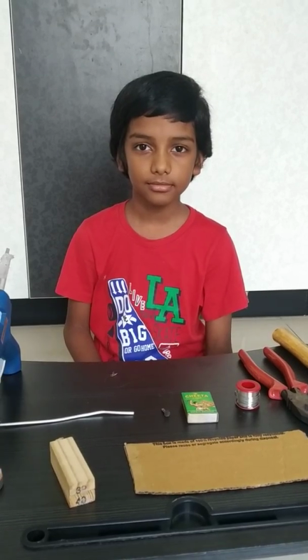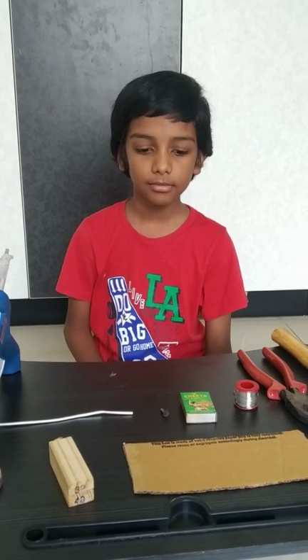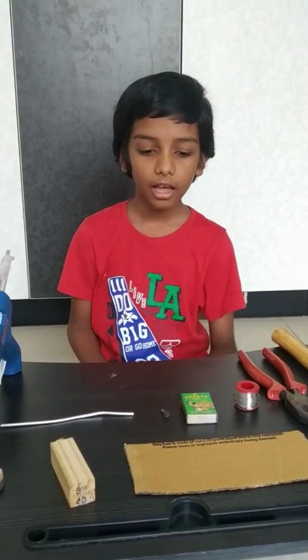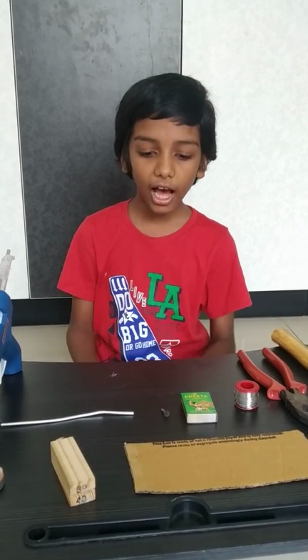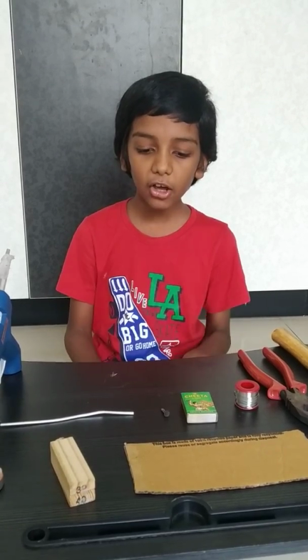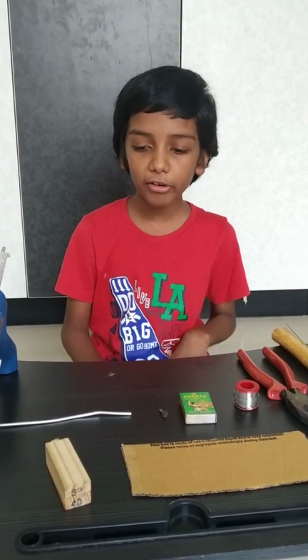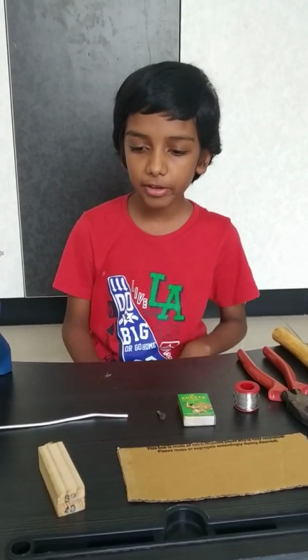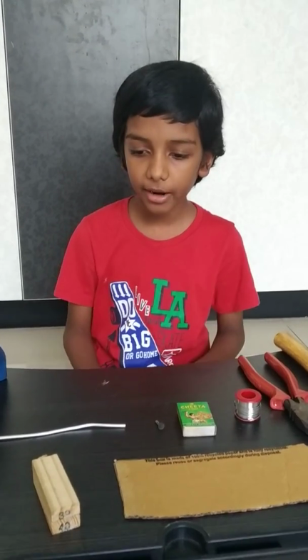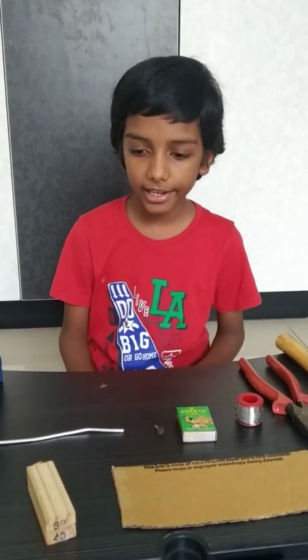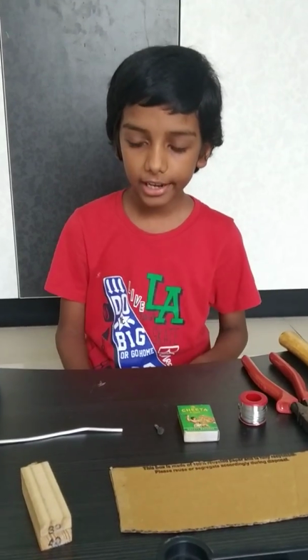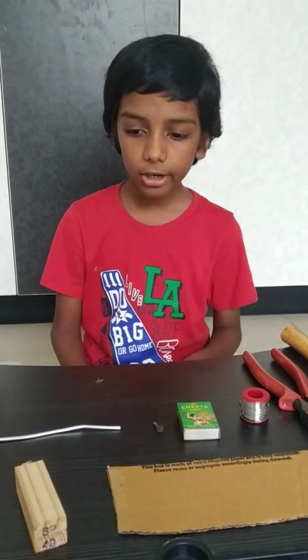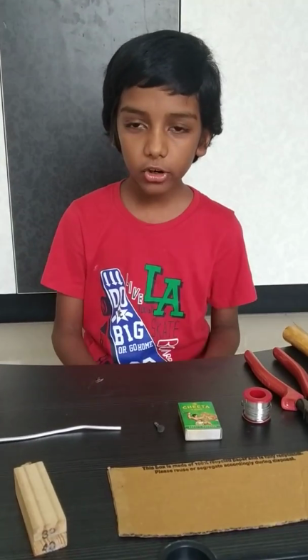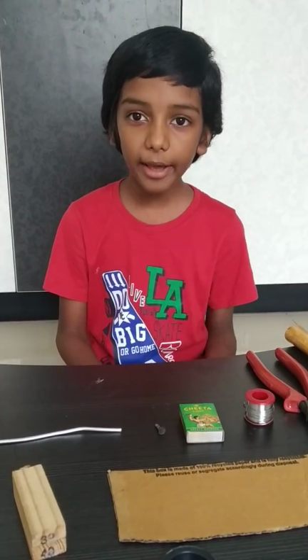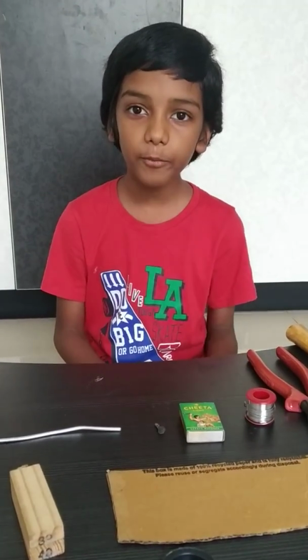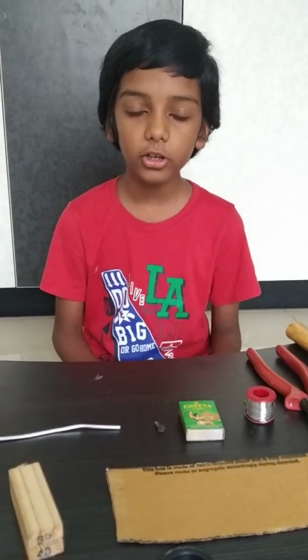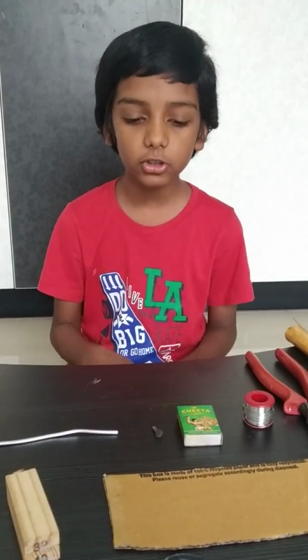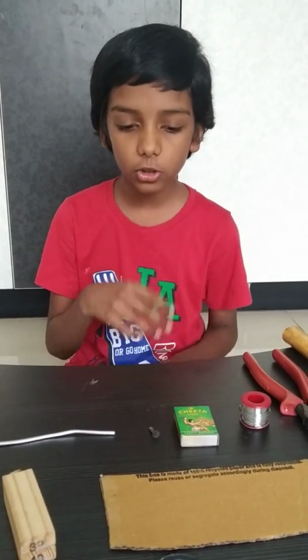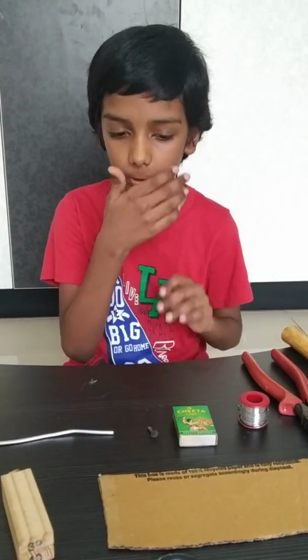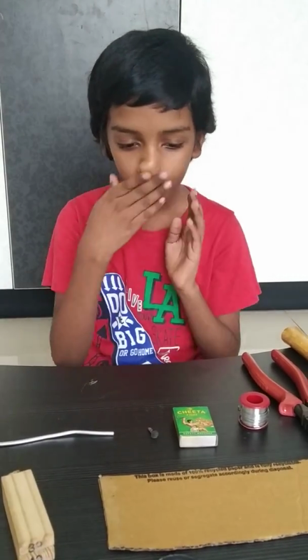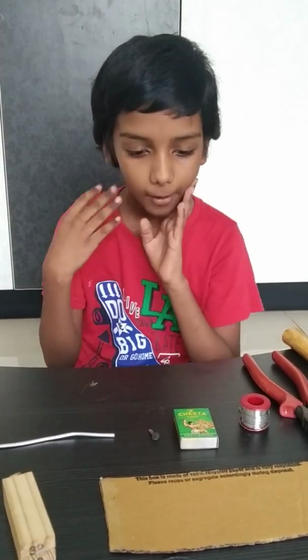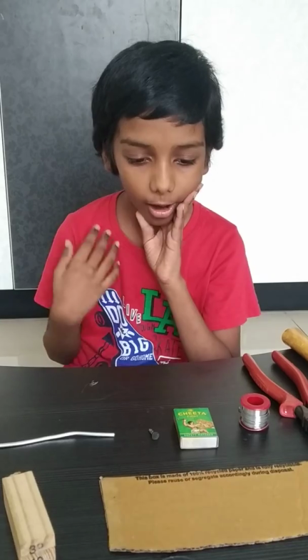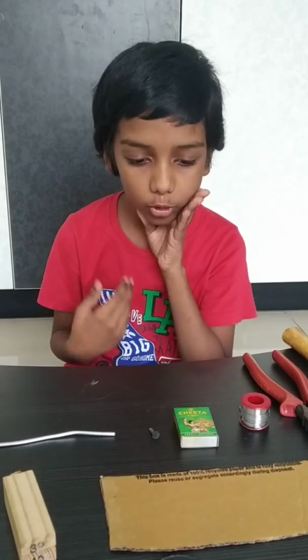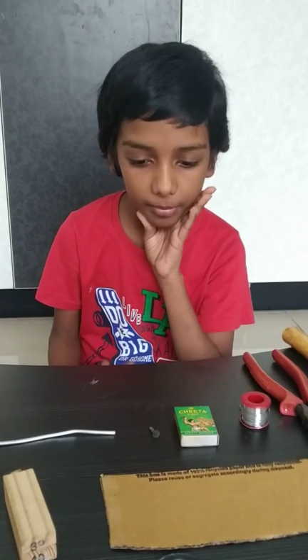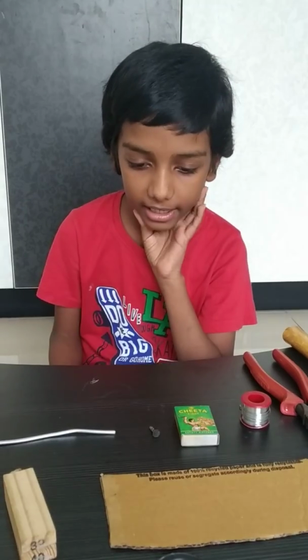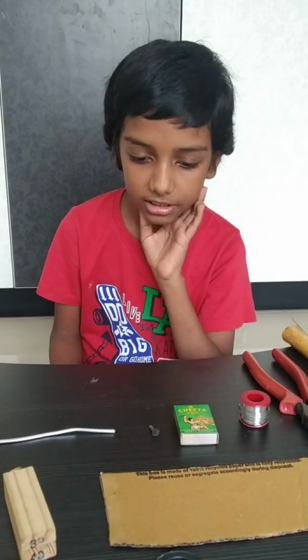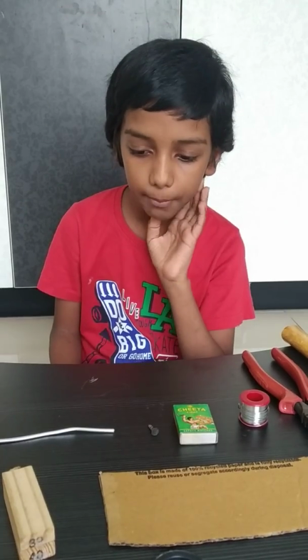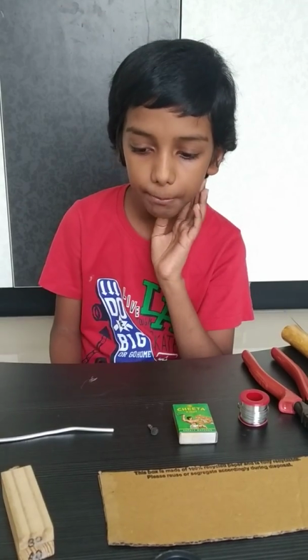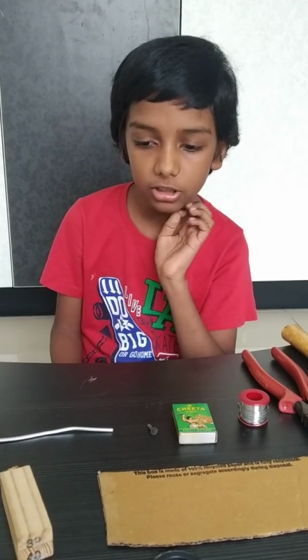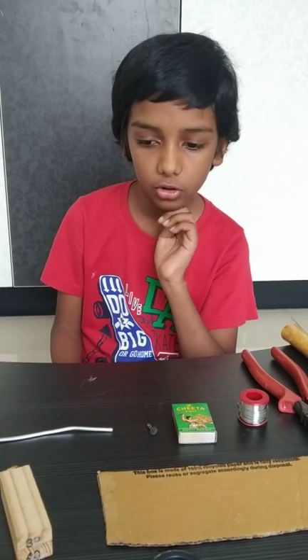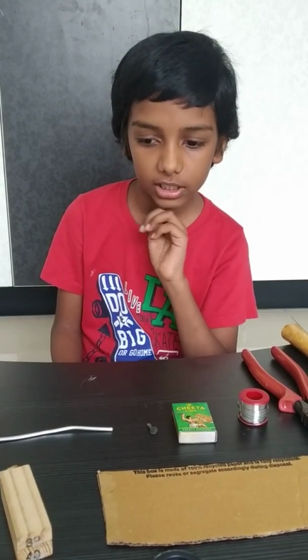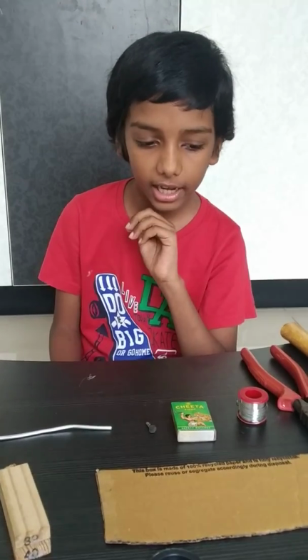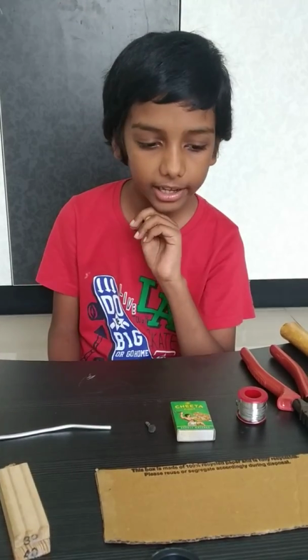Hello everybody. Today I am going to show you how to make a simple soldering iron.